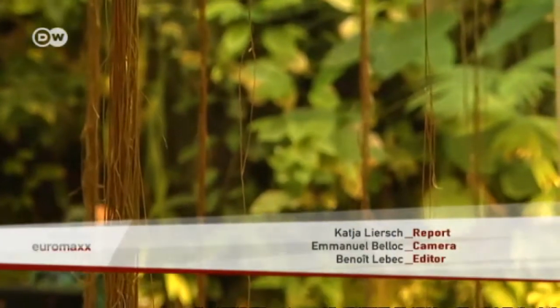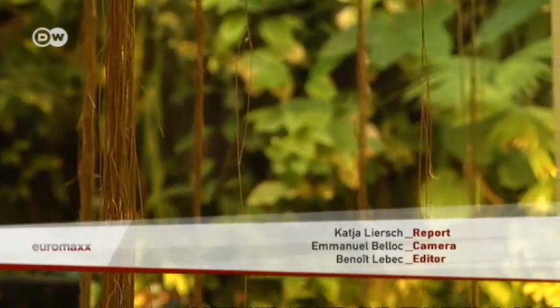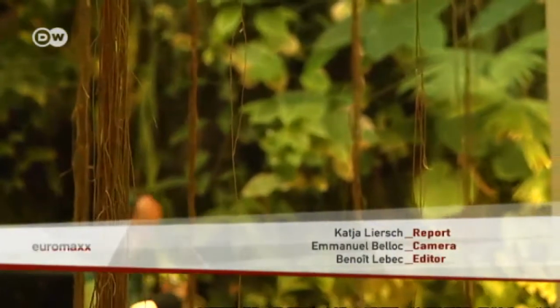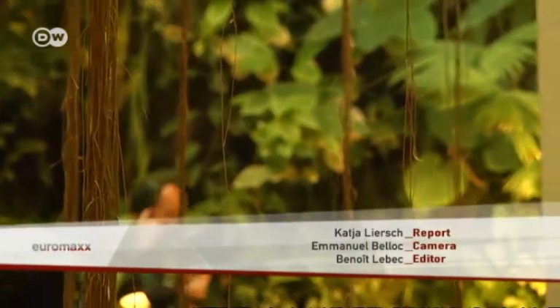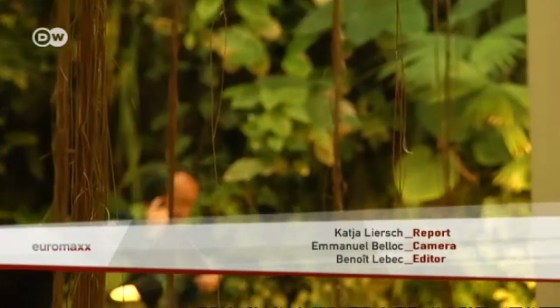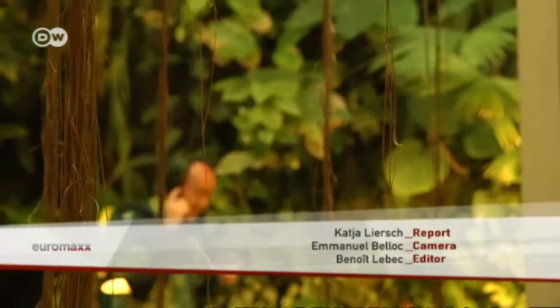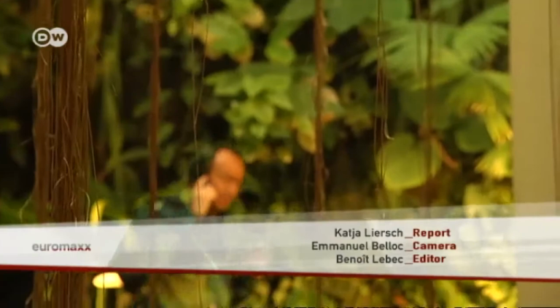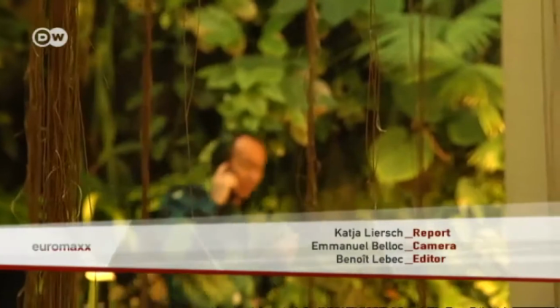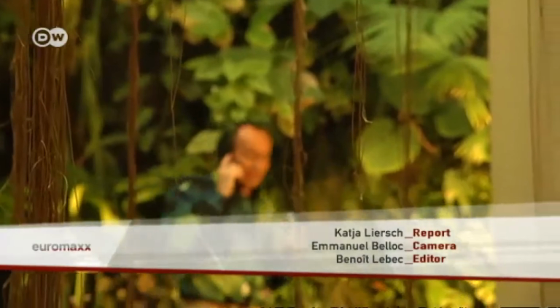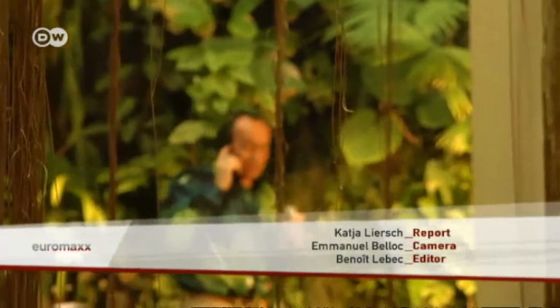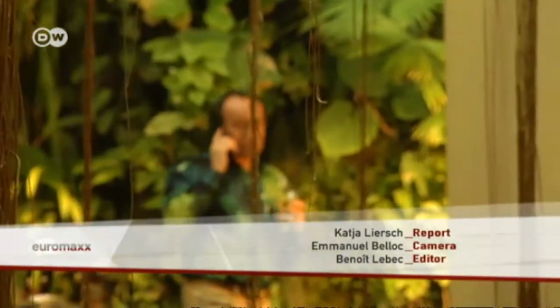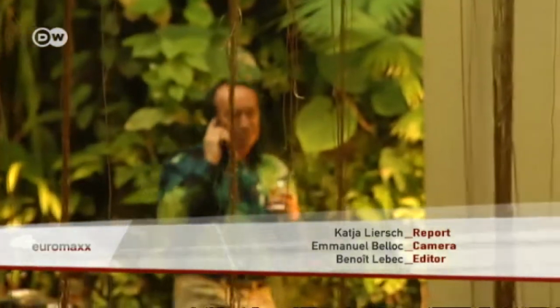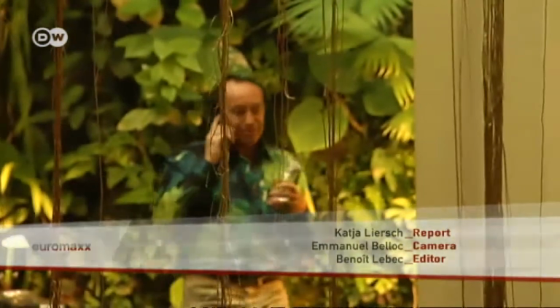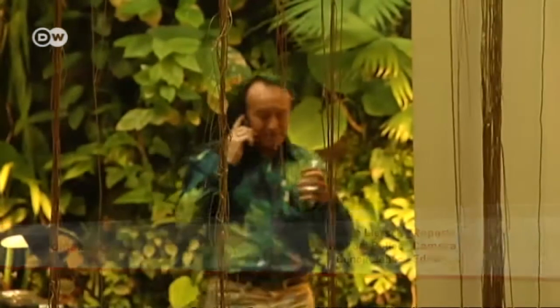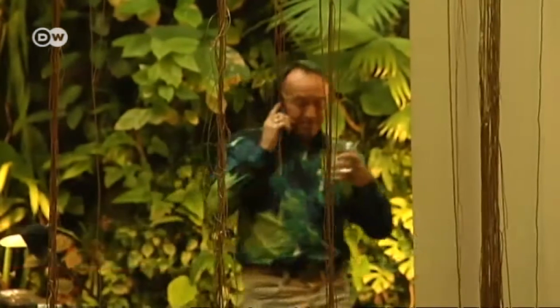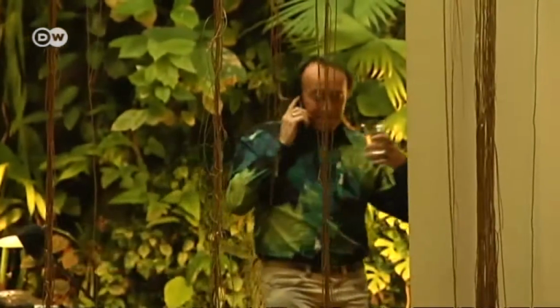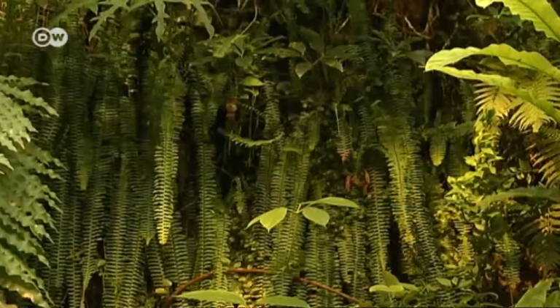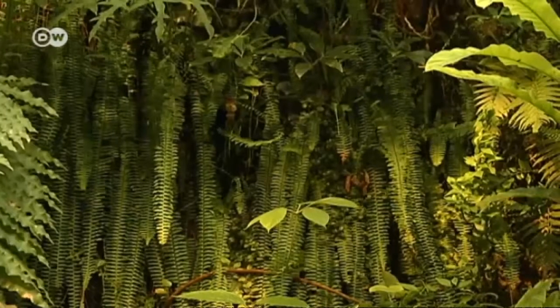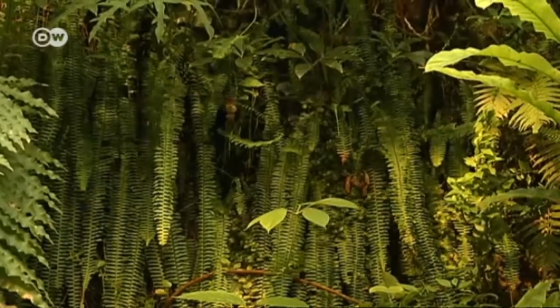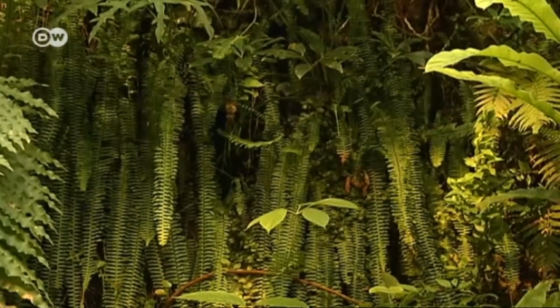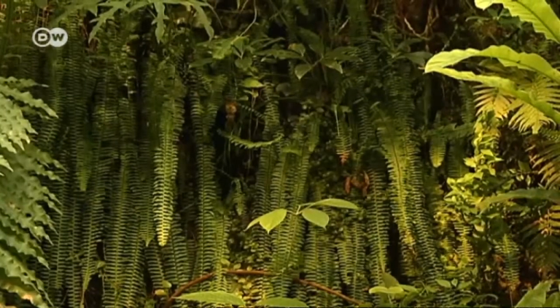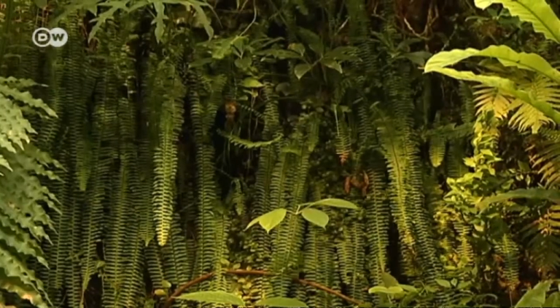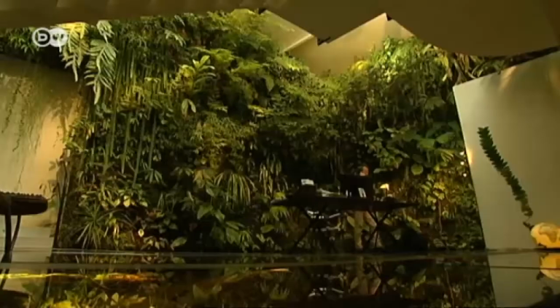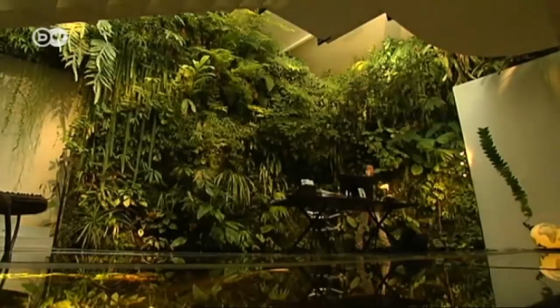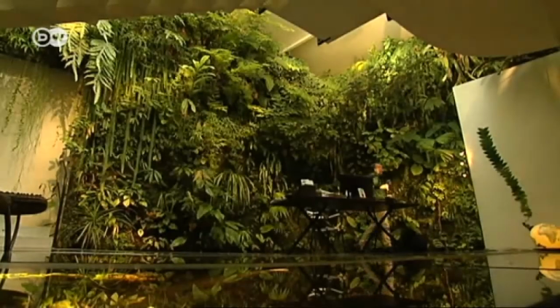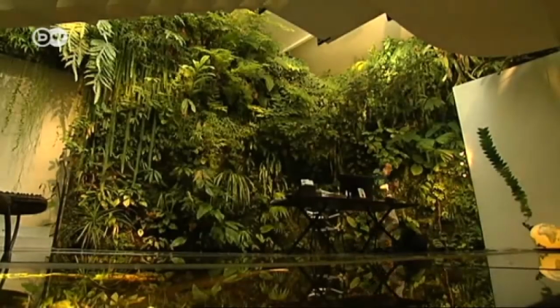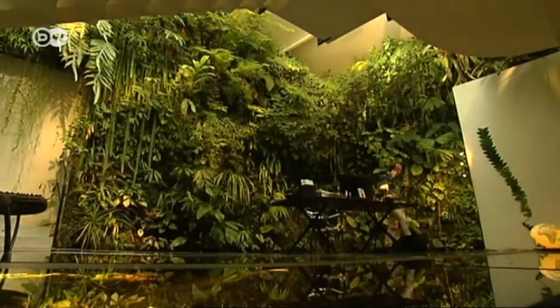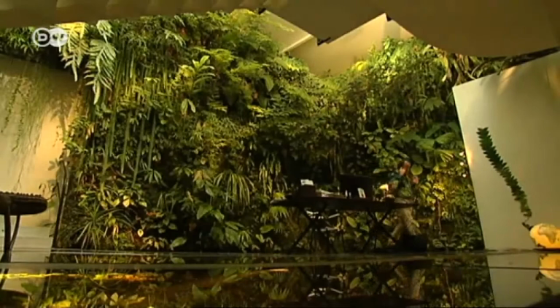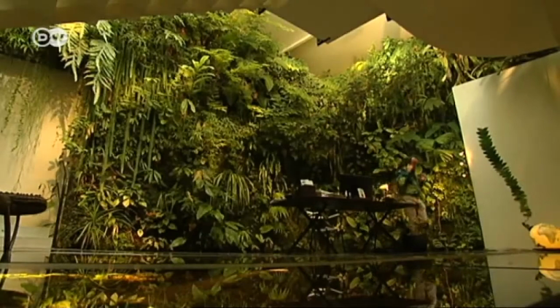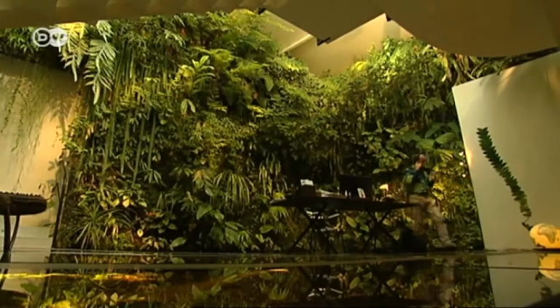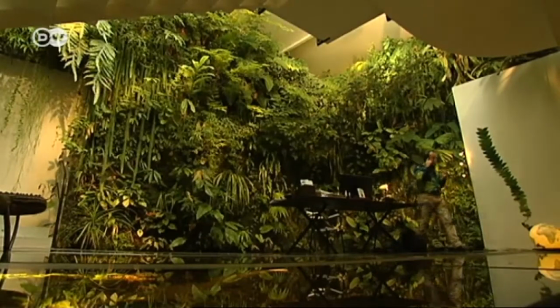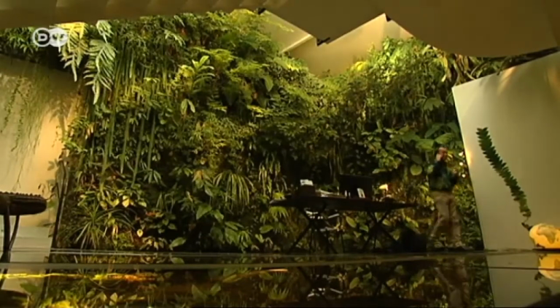But even Patrick Blanc can't say for sure how long his designs will last. His own, however, has been around for 32 years.